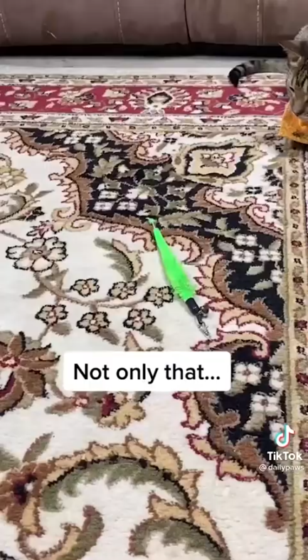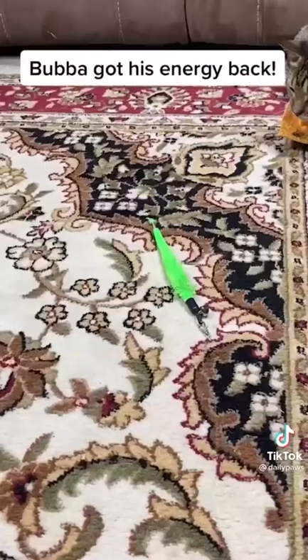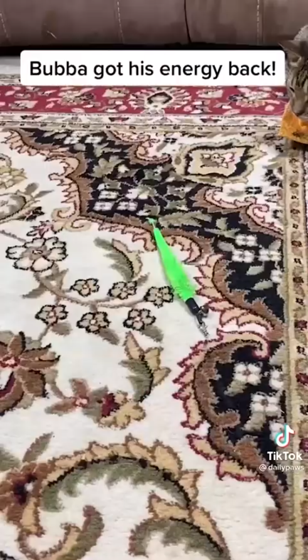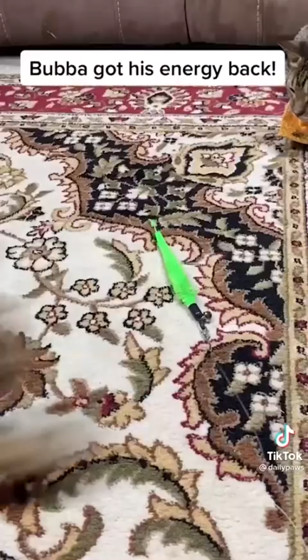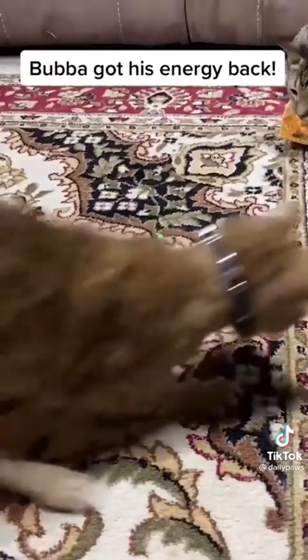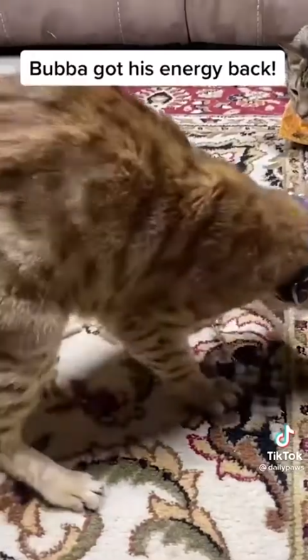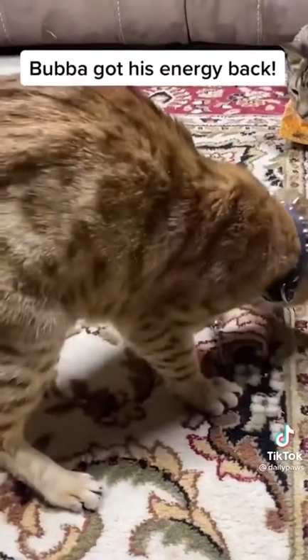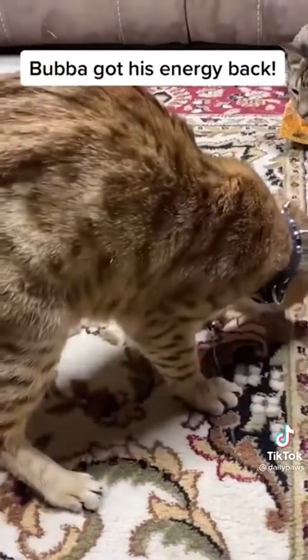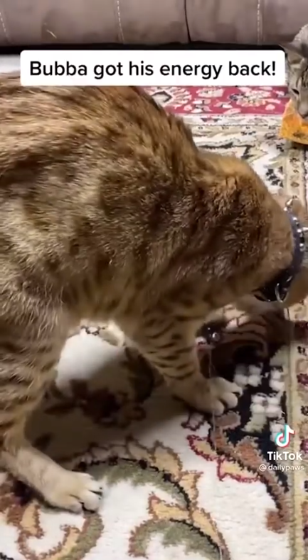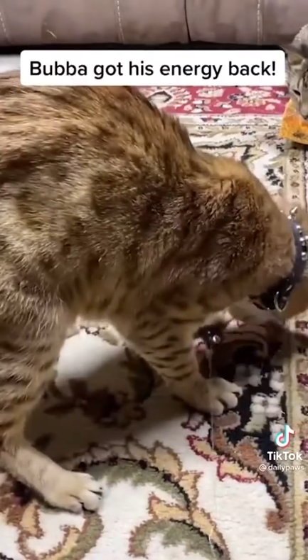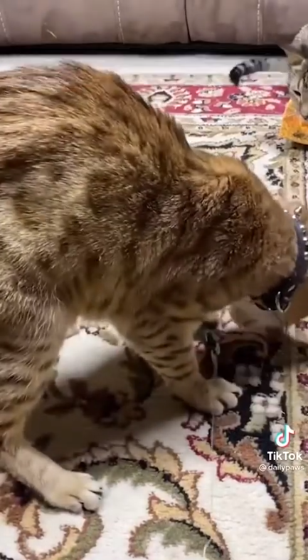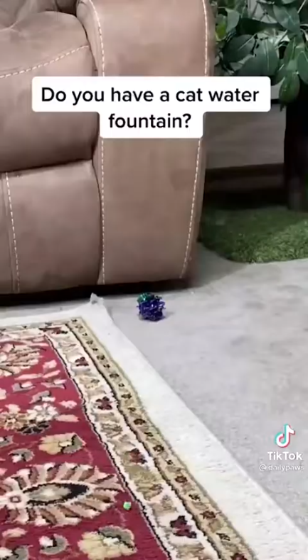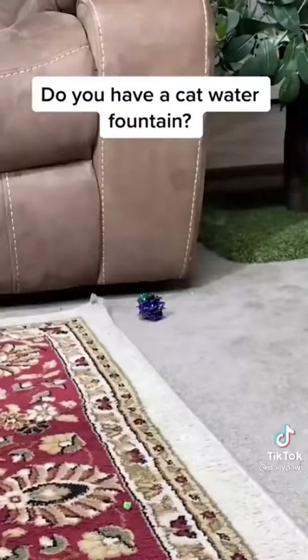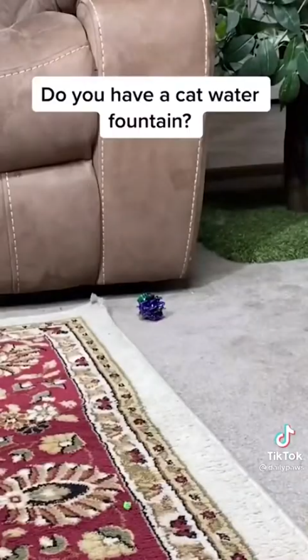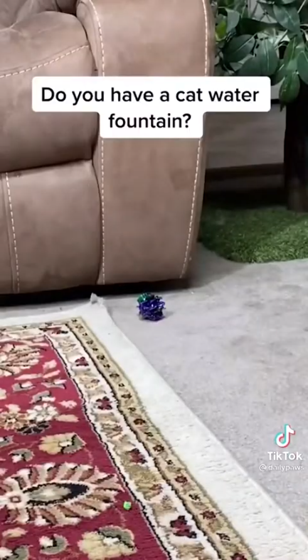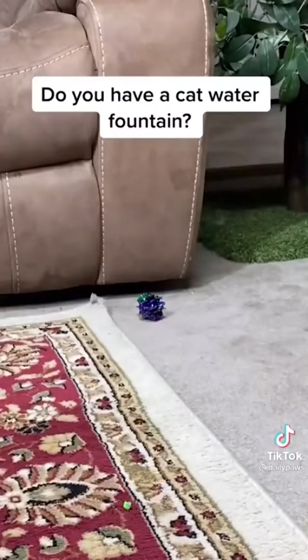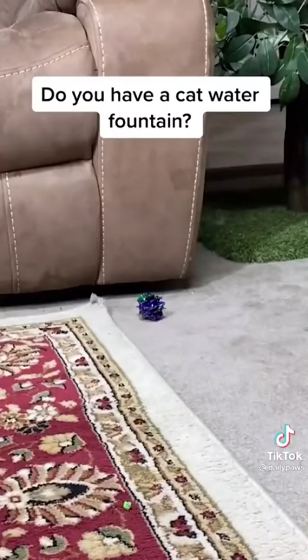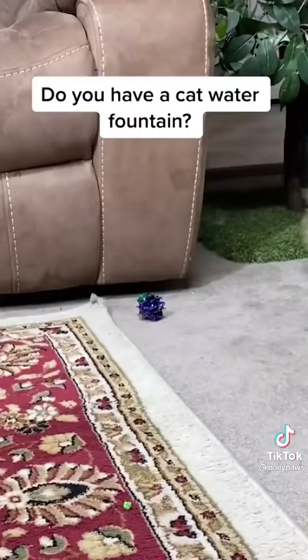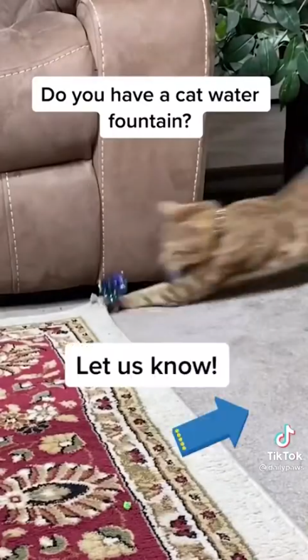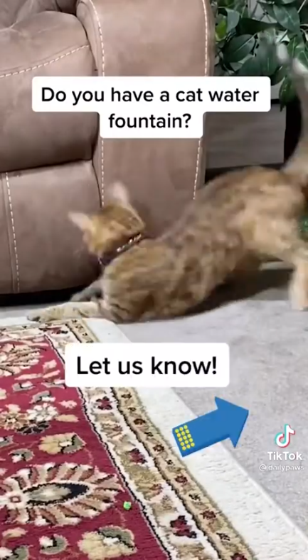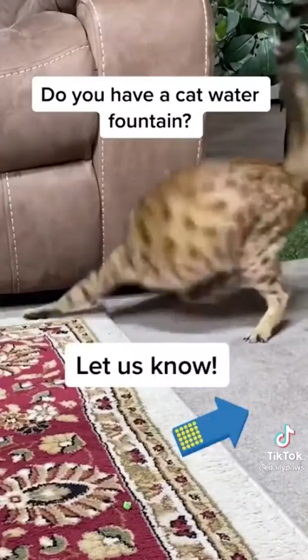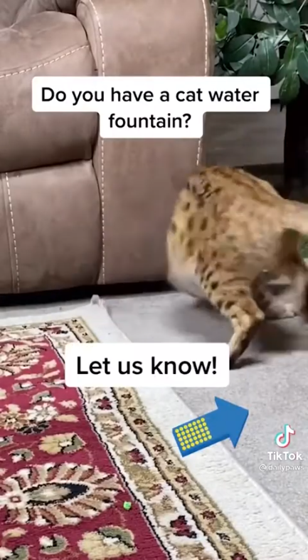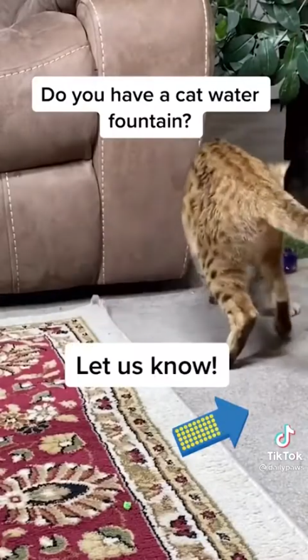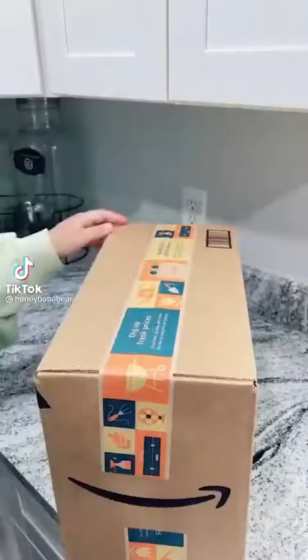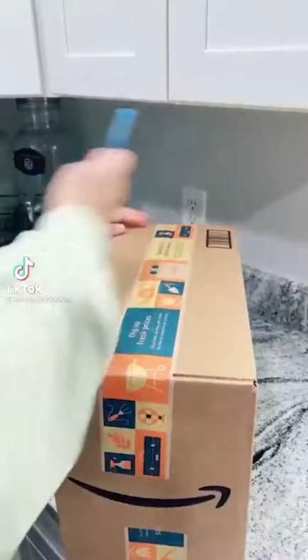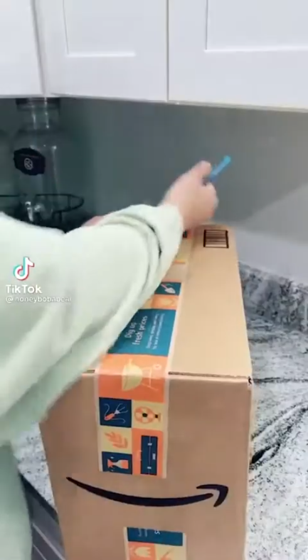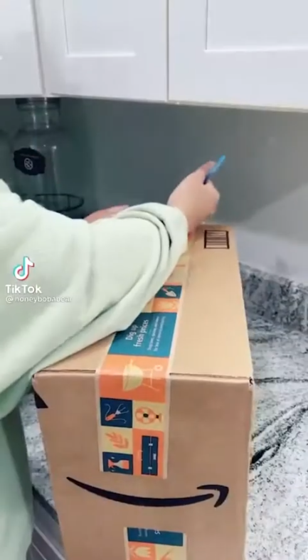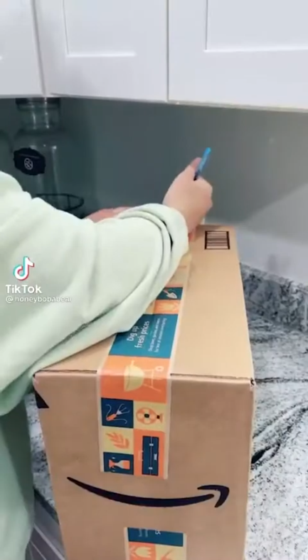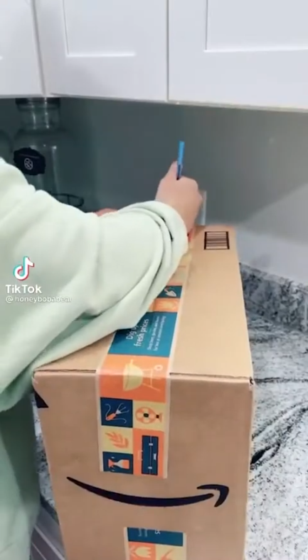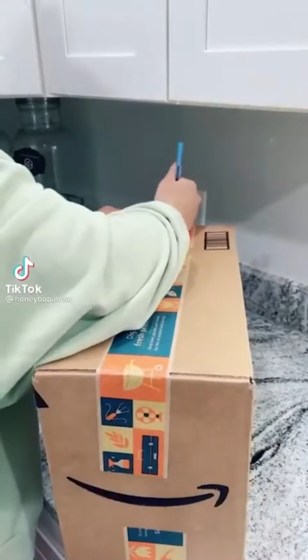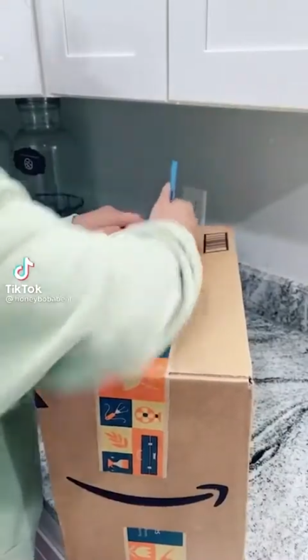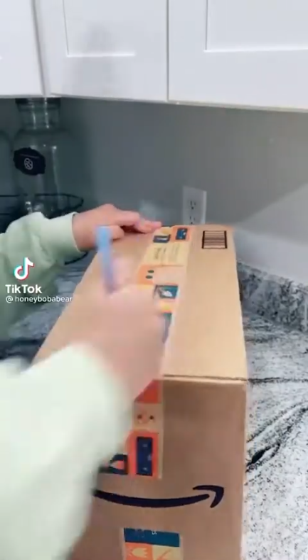Add your water and voila, you have a beautiful water fountain for your cat. It encouraged Bubba to drink again, and not only that, Bubba got his energy back. Do you have a cat water fountain? Let us know.